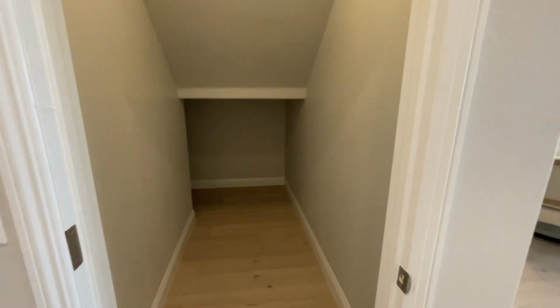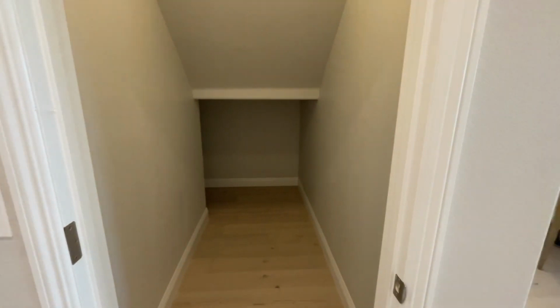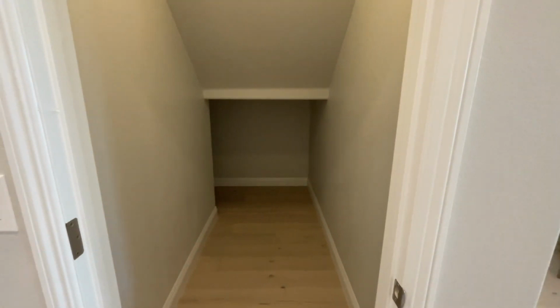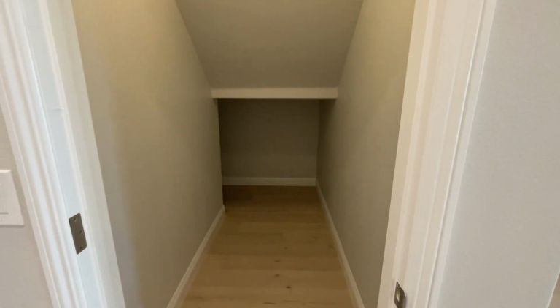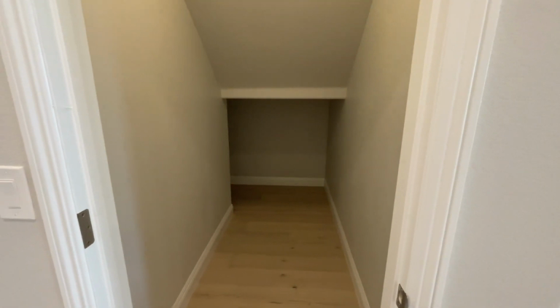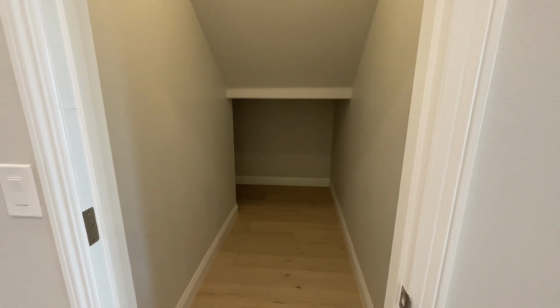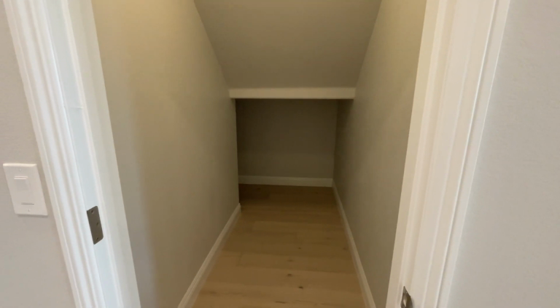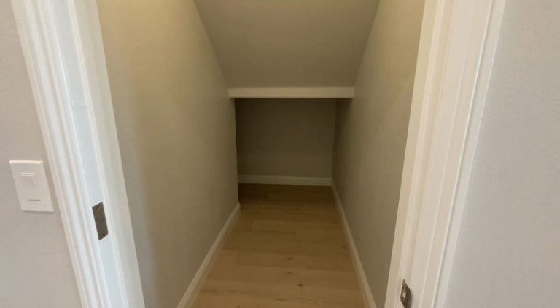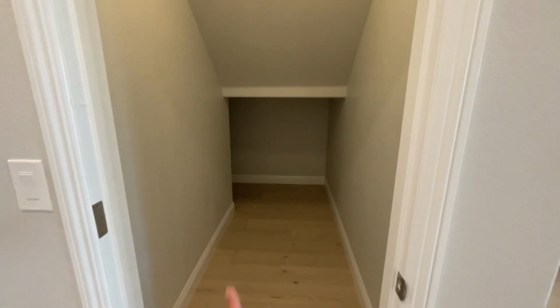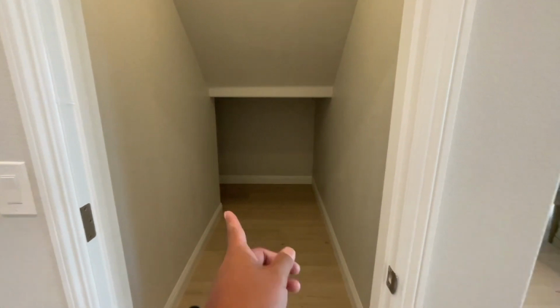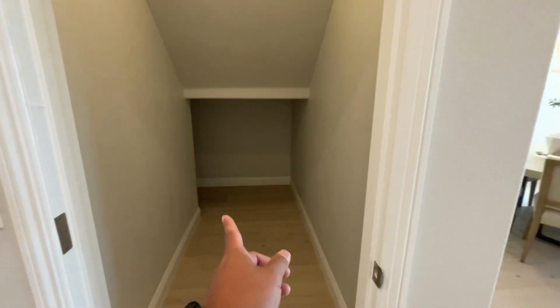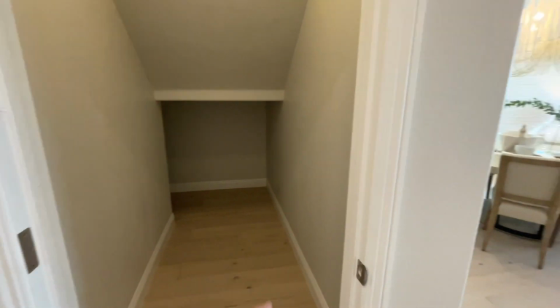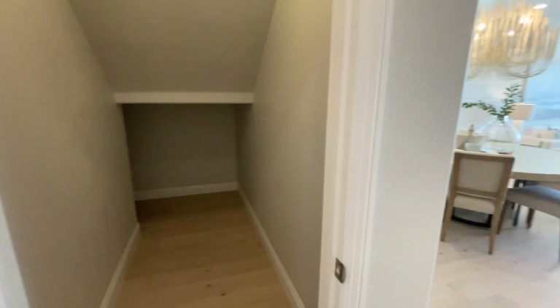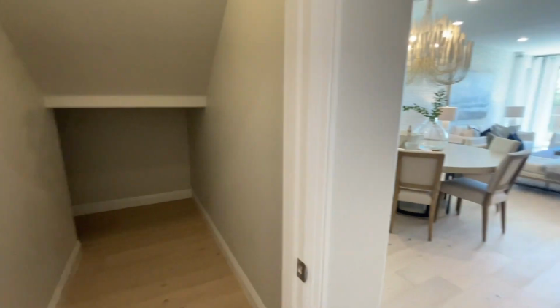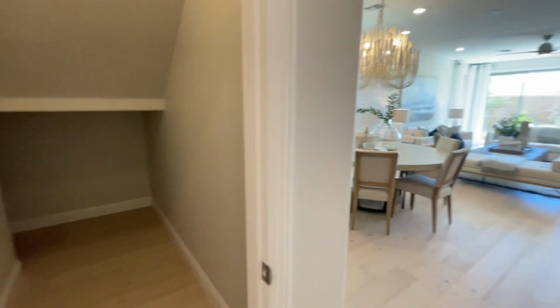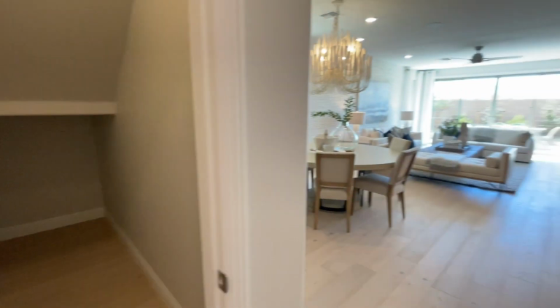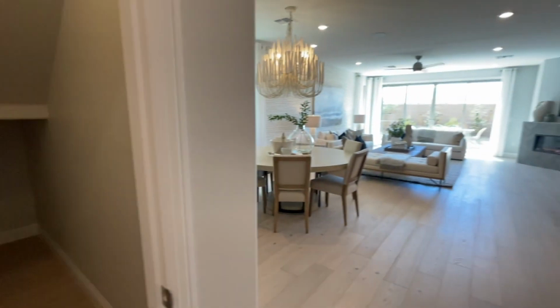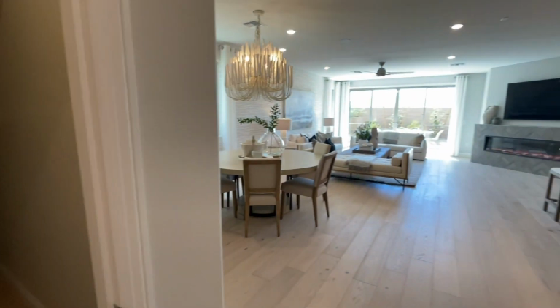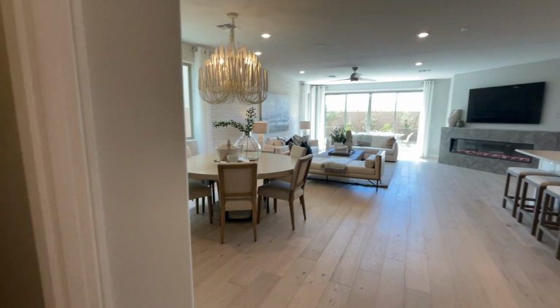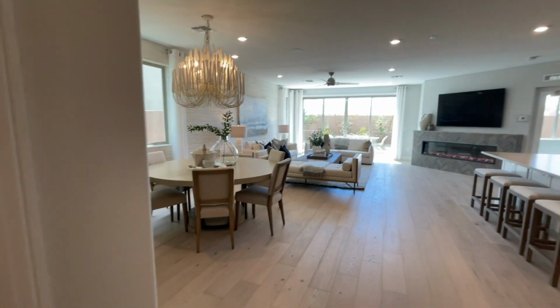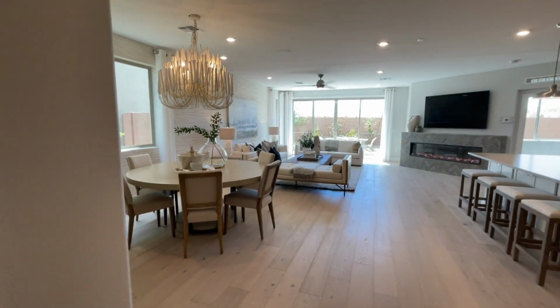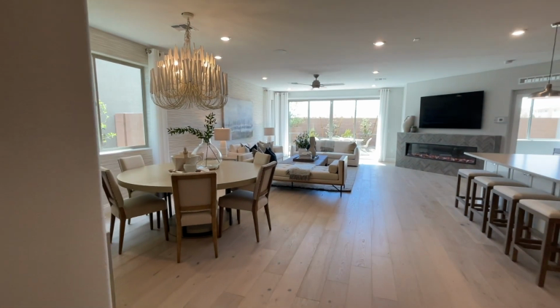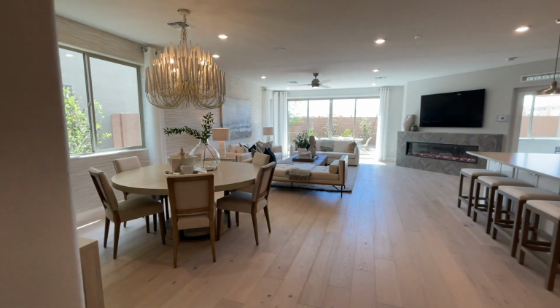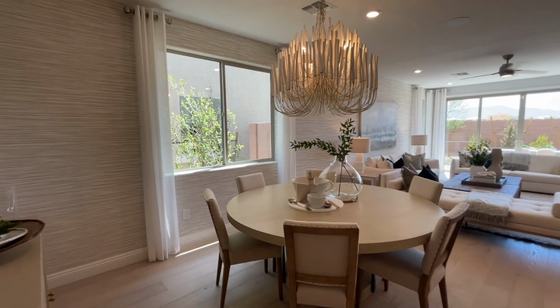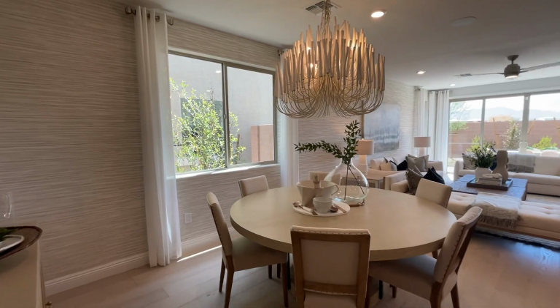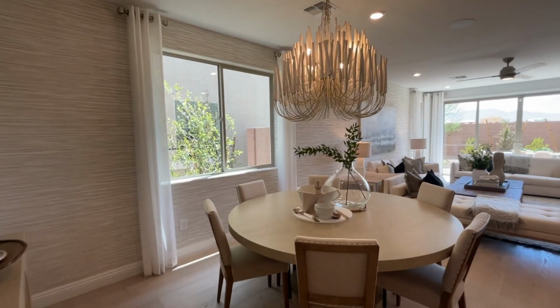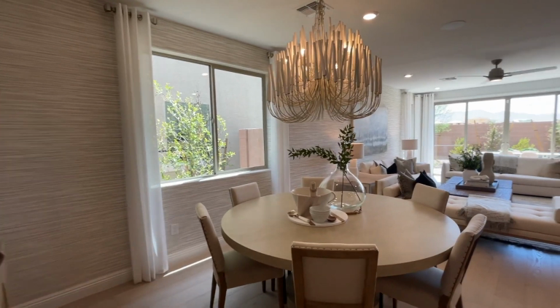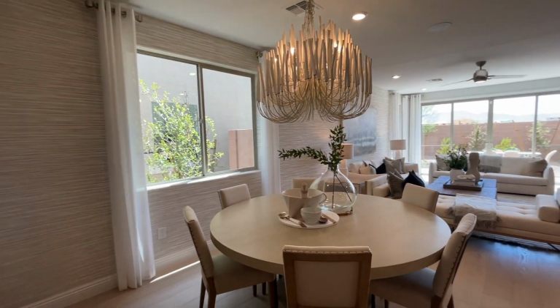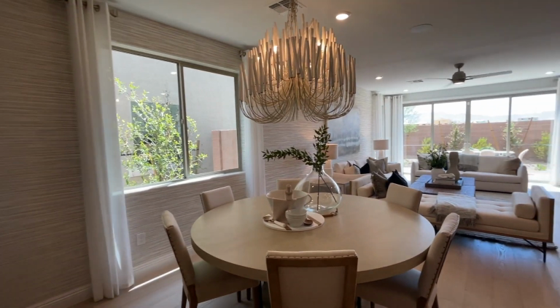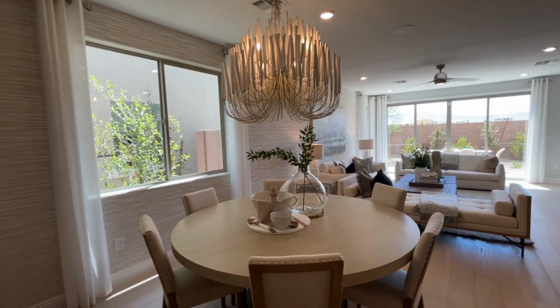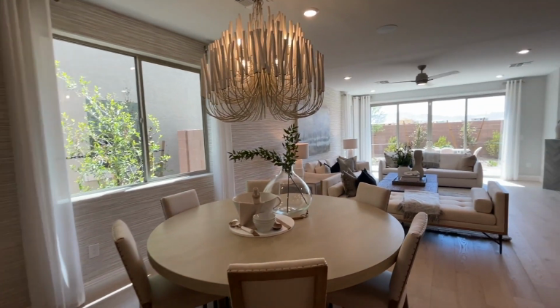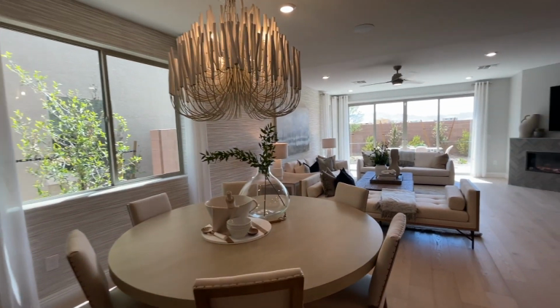Closet right on the stairway. Wow, this is nice.